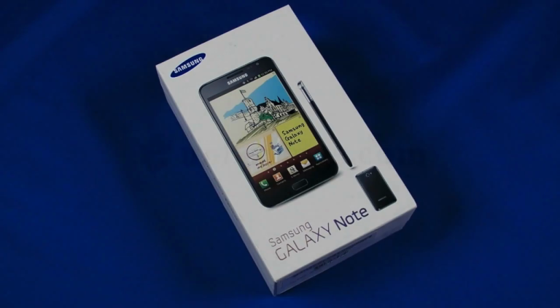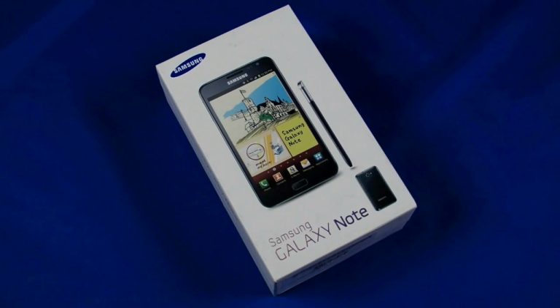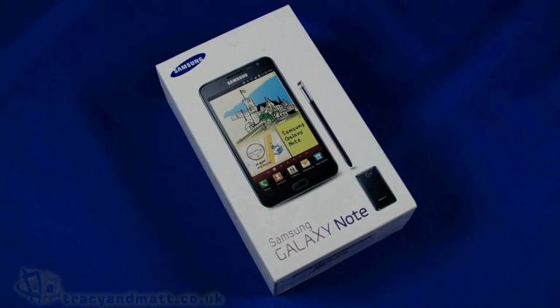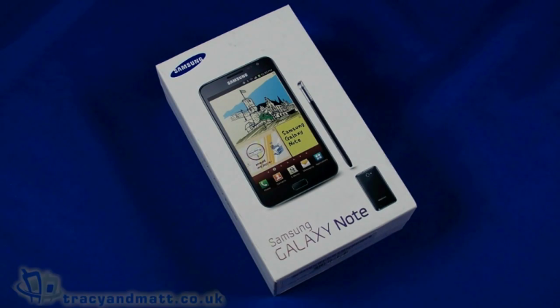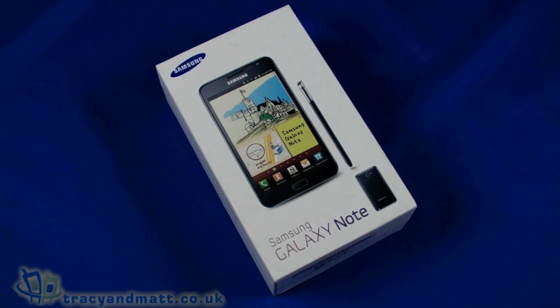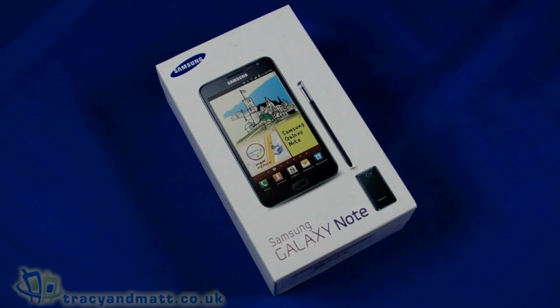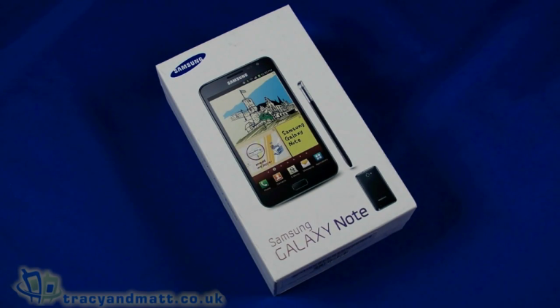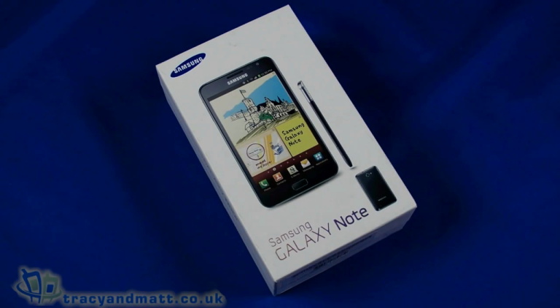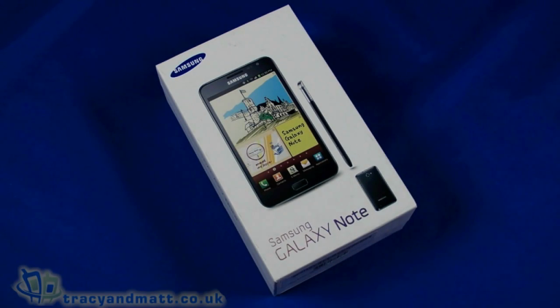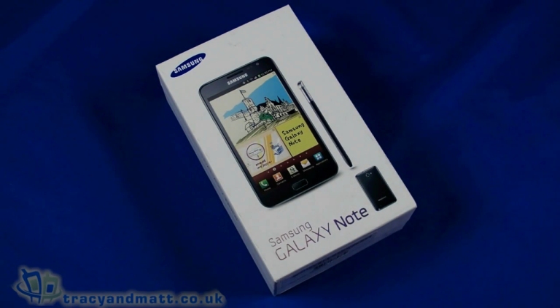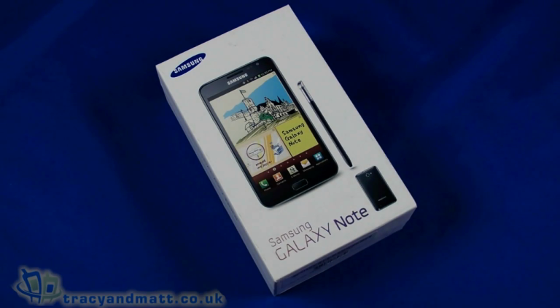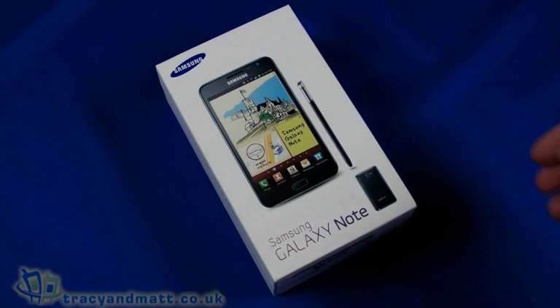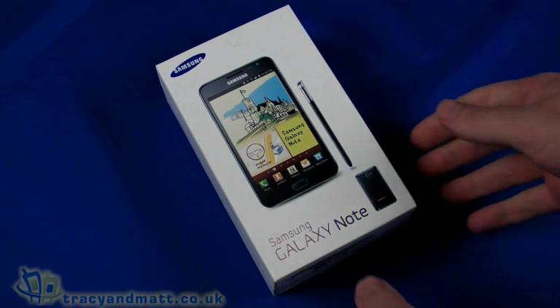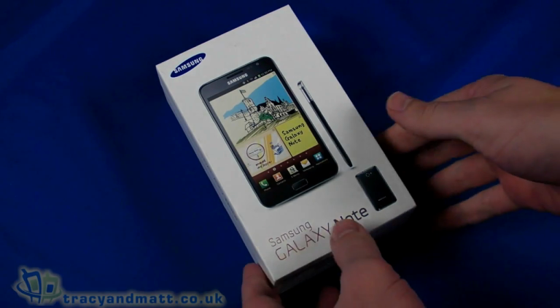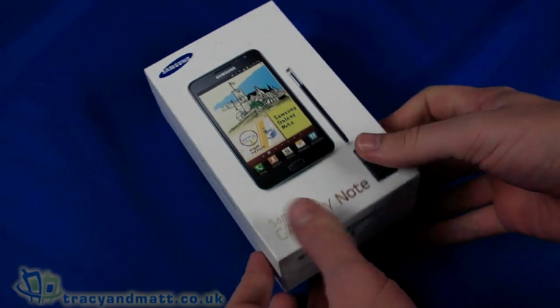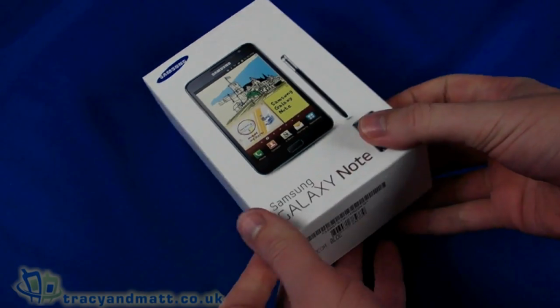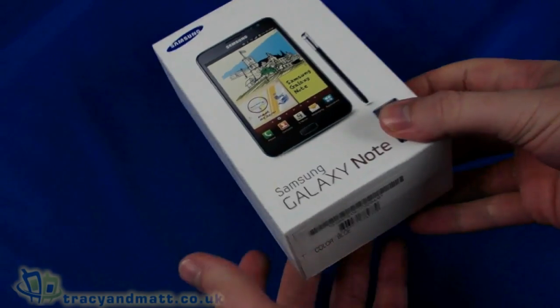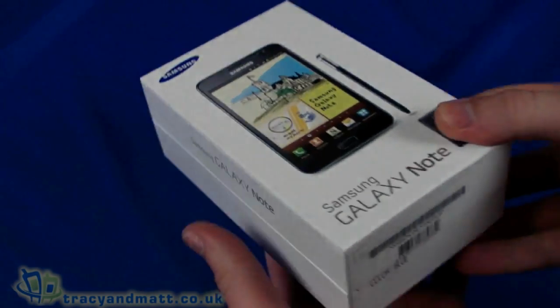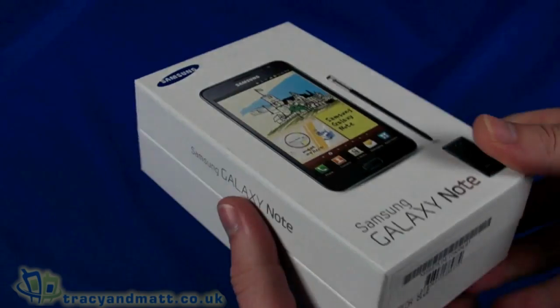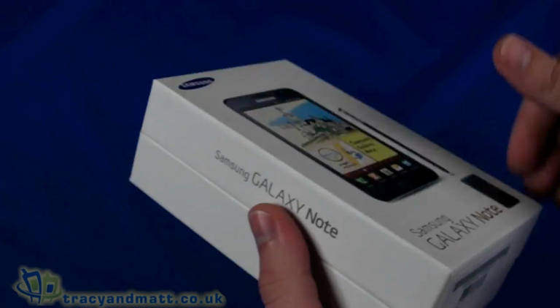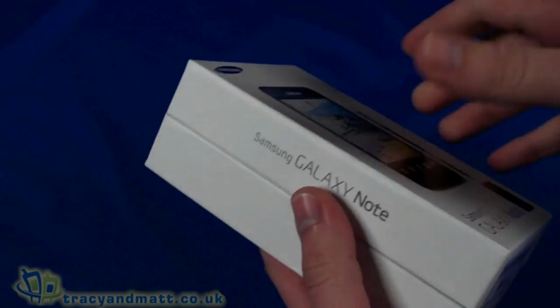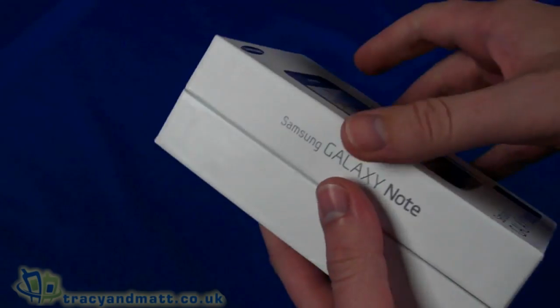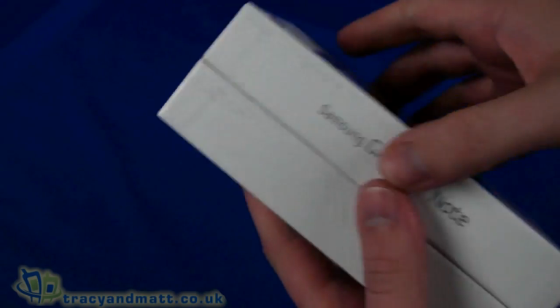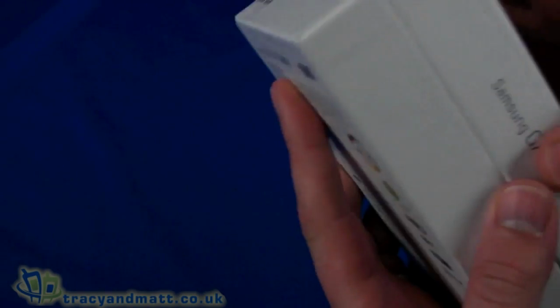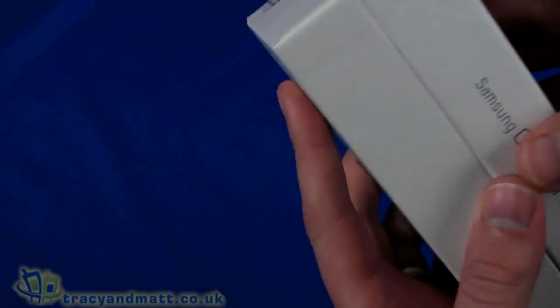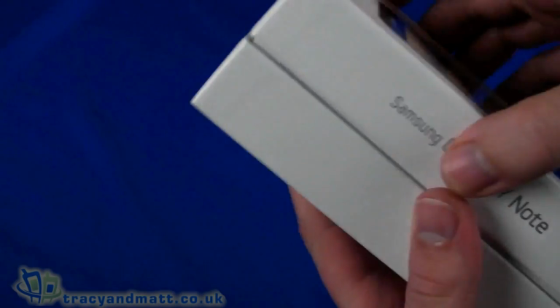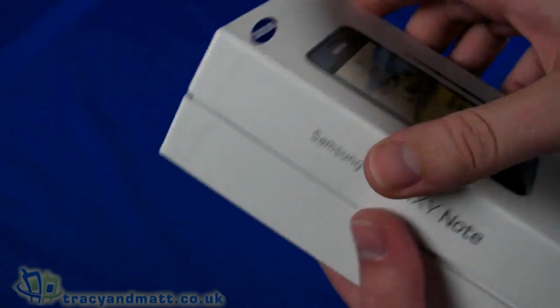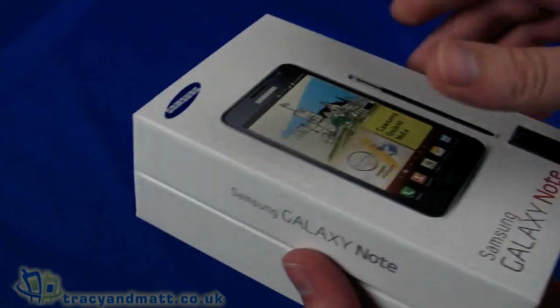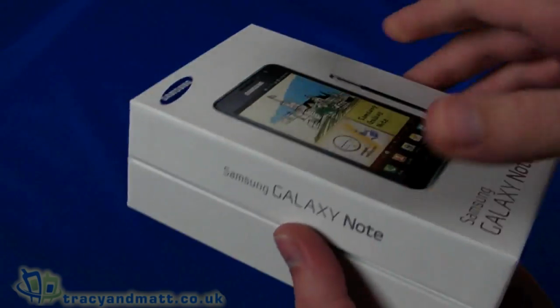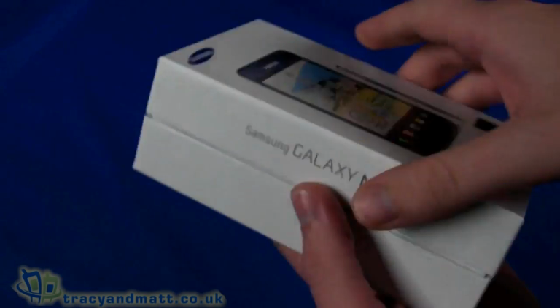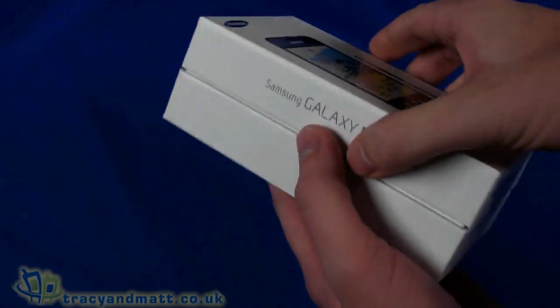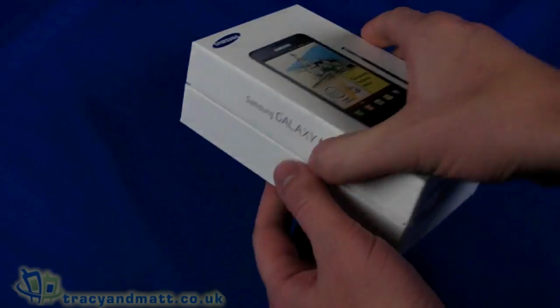Hello, this is Matt from TracyAndMatt.co.uk and here I am with the Samsung Galaxy Note. I'm going to do a quick unboxing video for you.